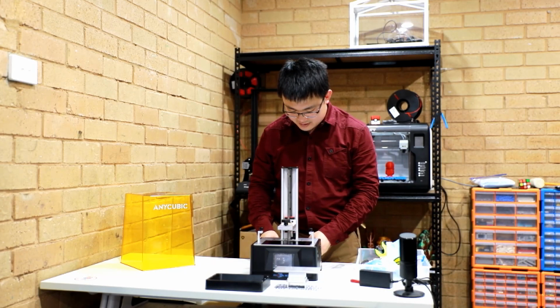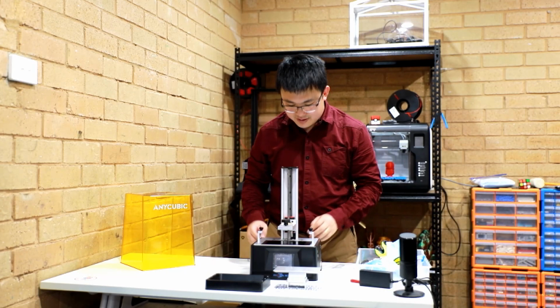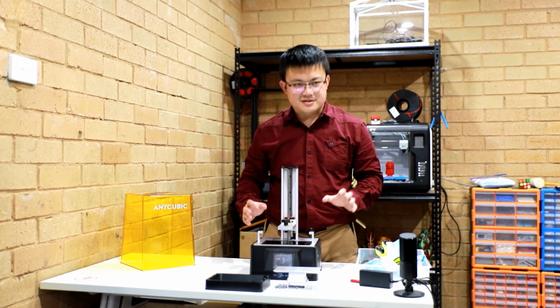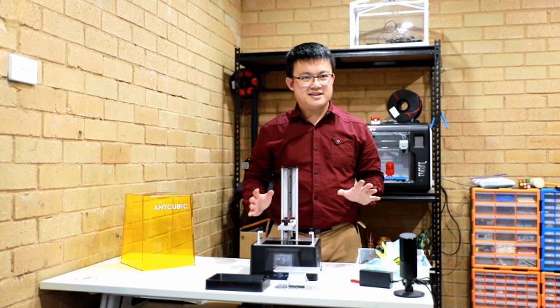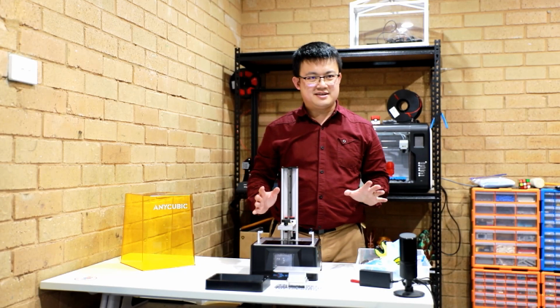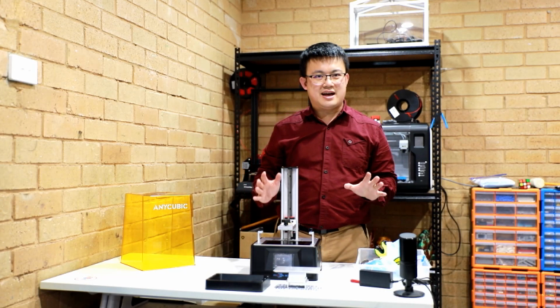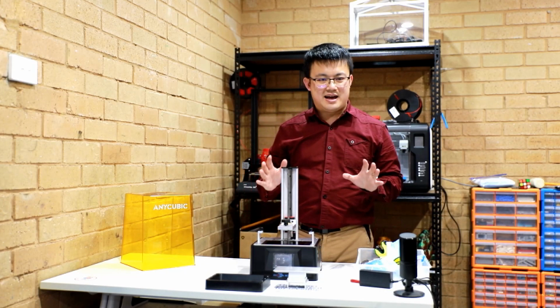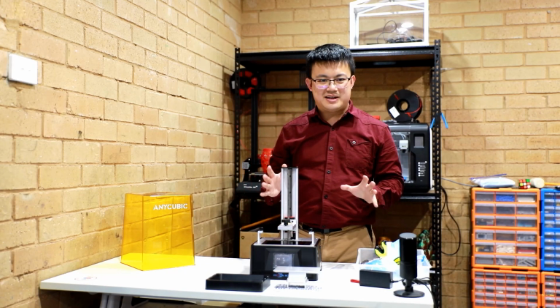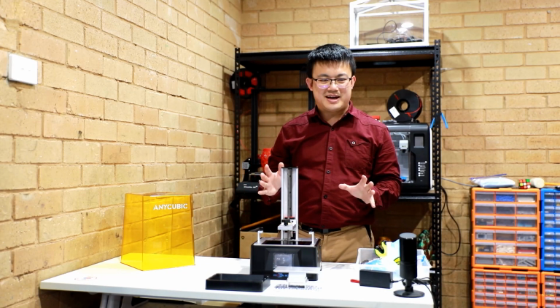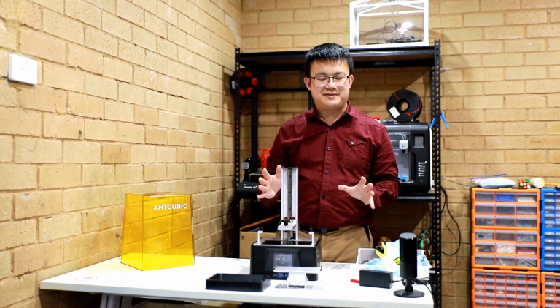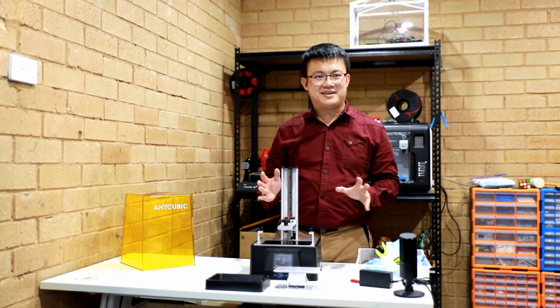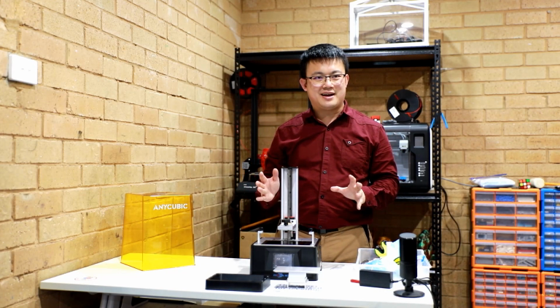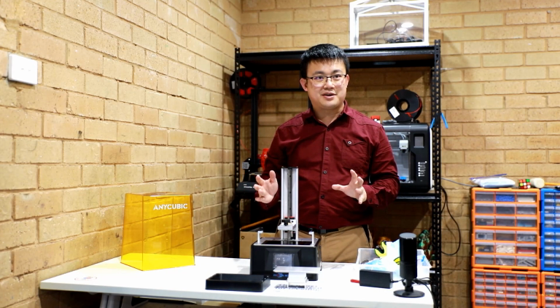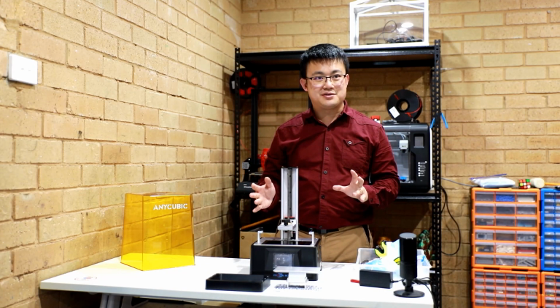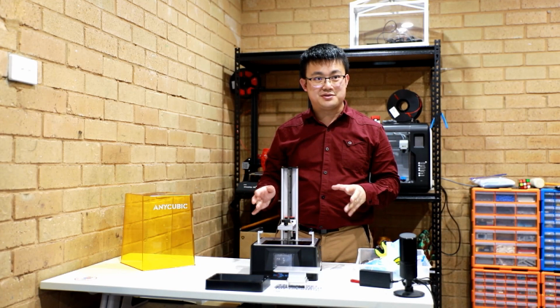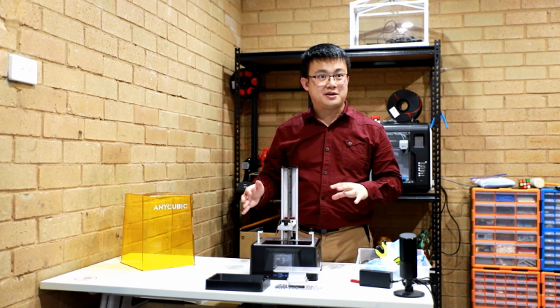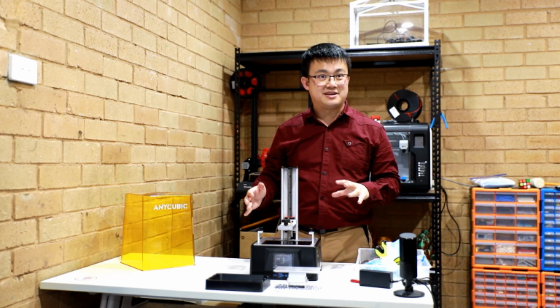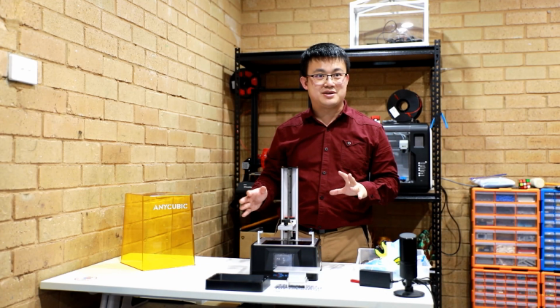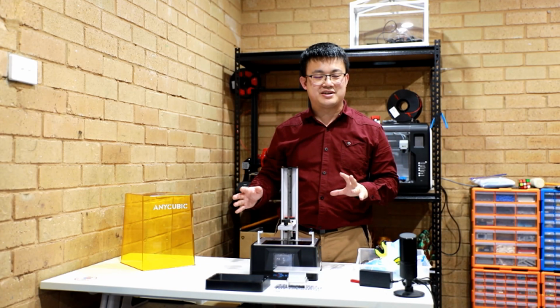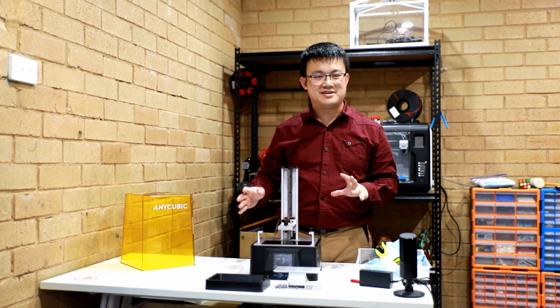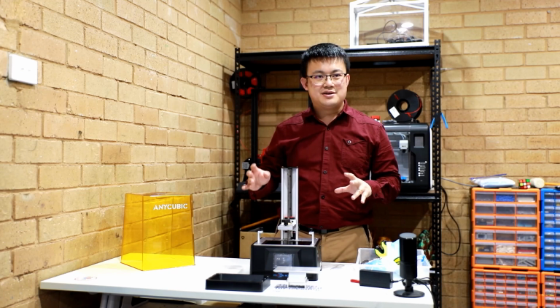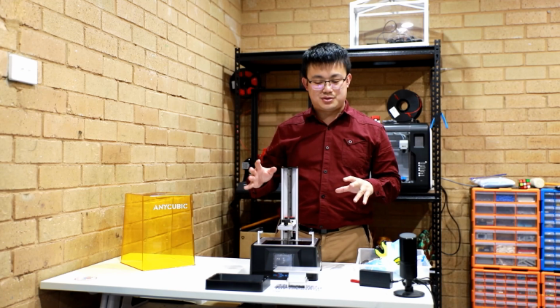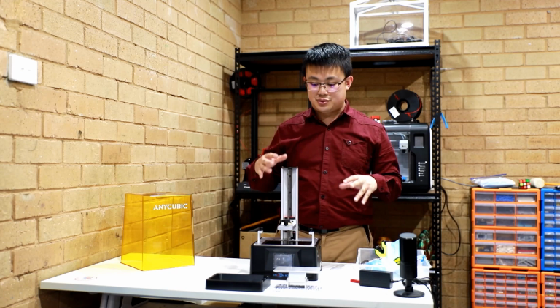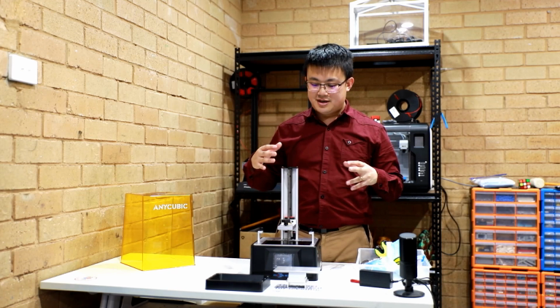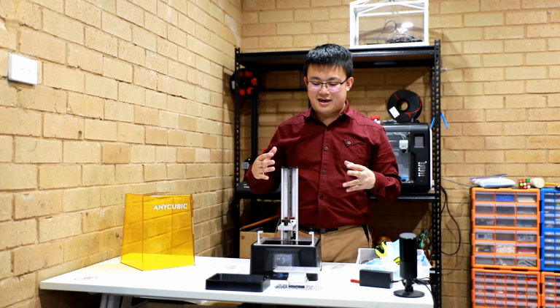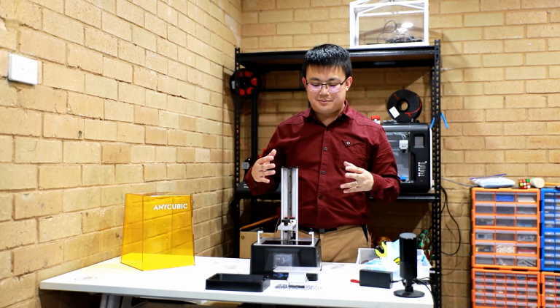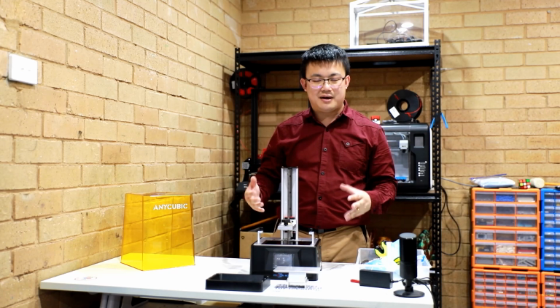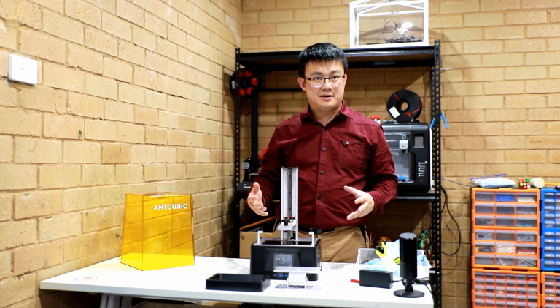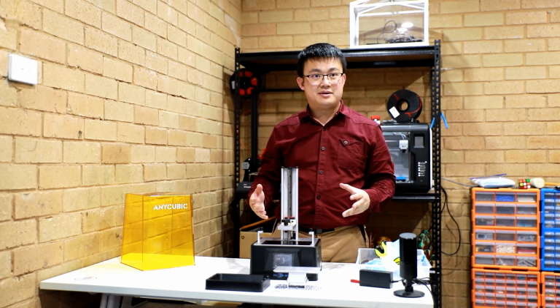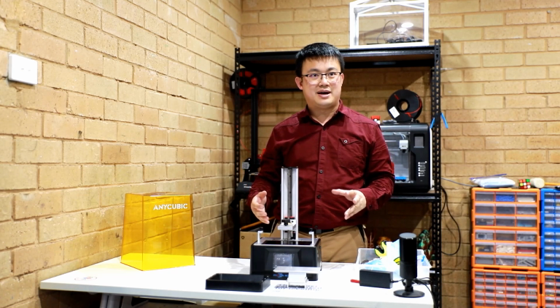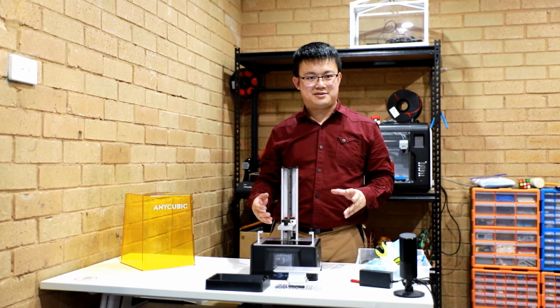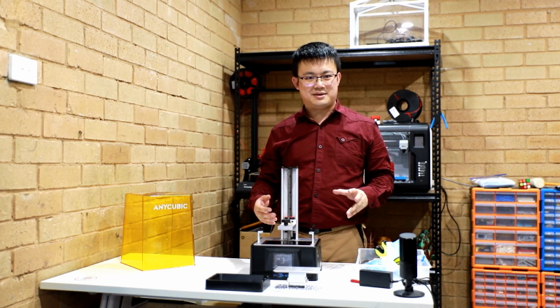Now that I have unpacked everything, I am going to follow the instructions to power up and set up my 3D printer.